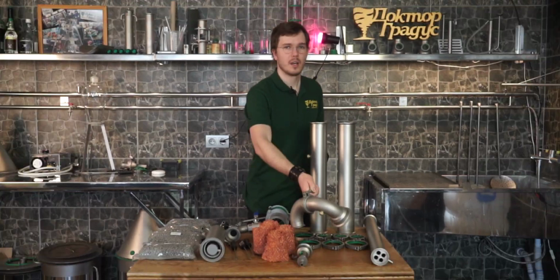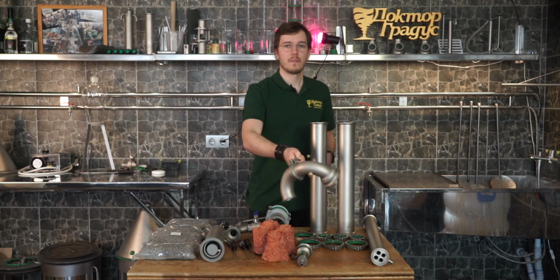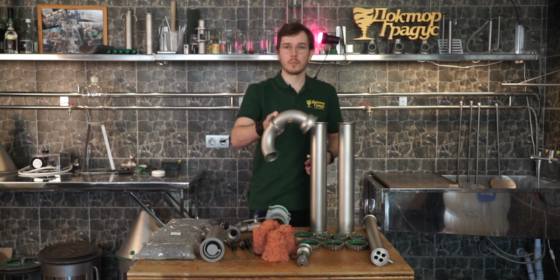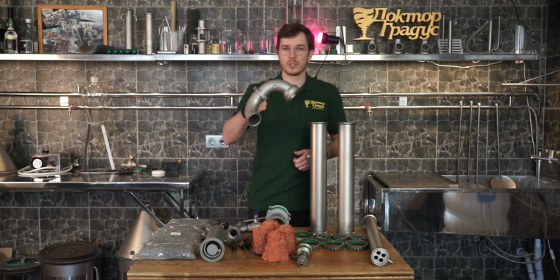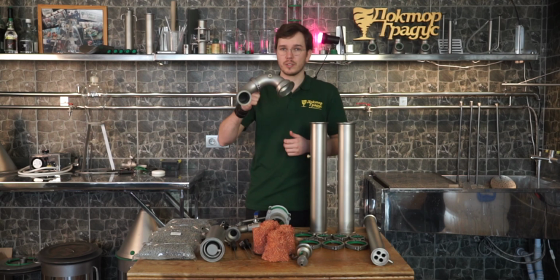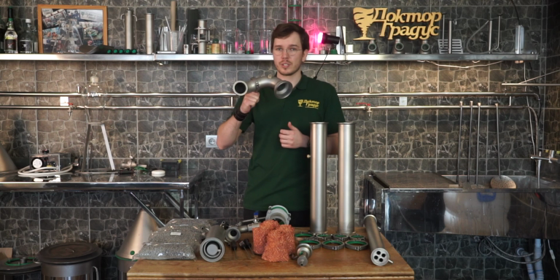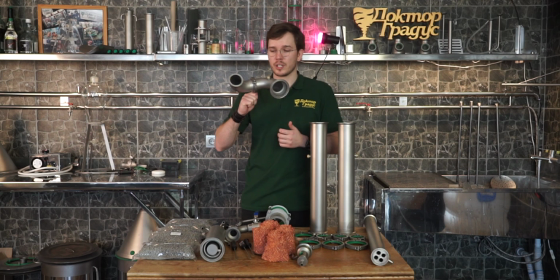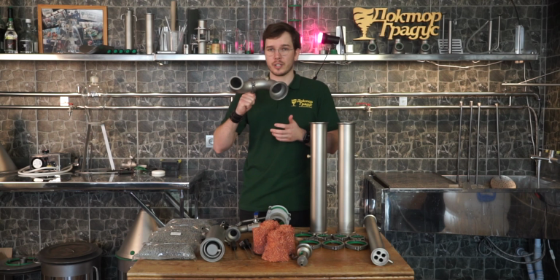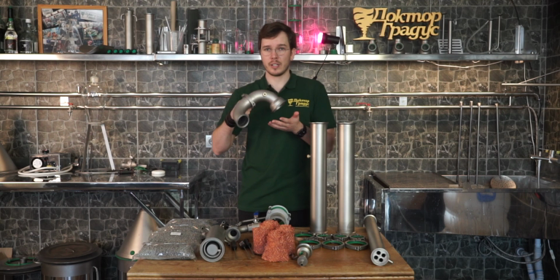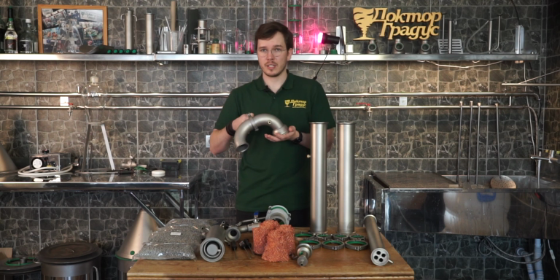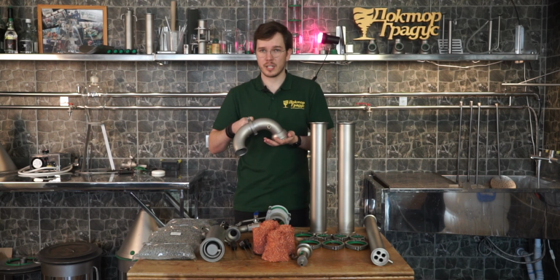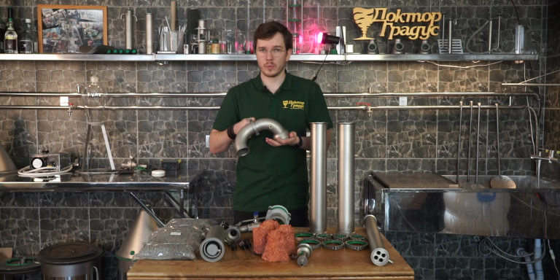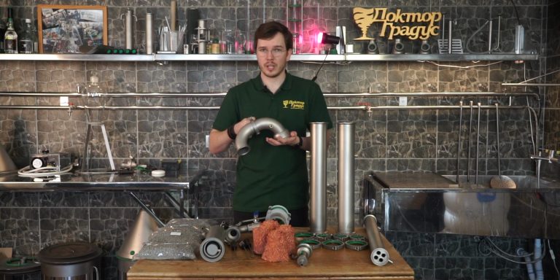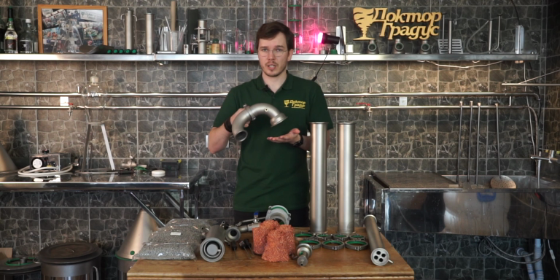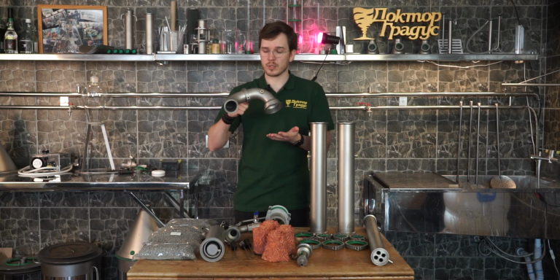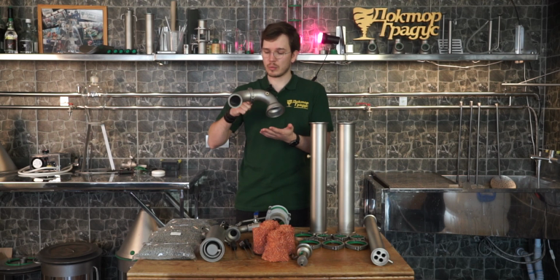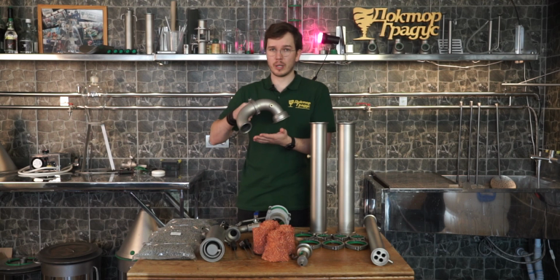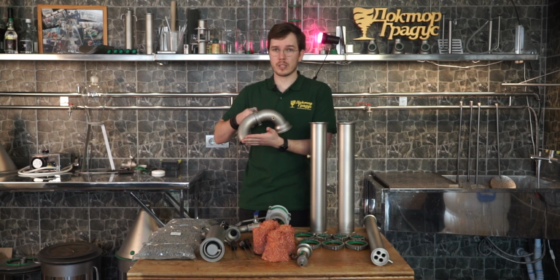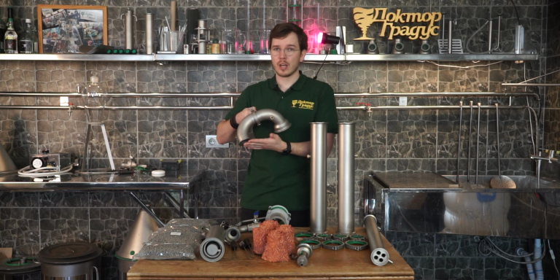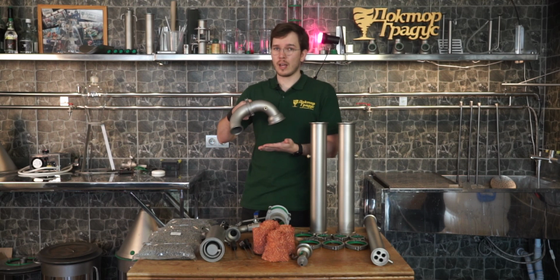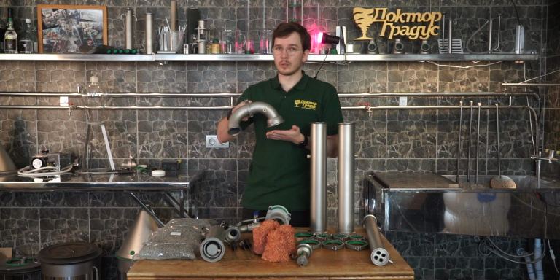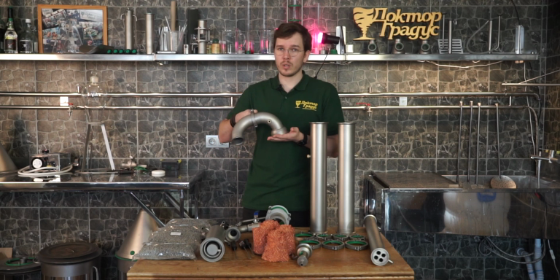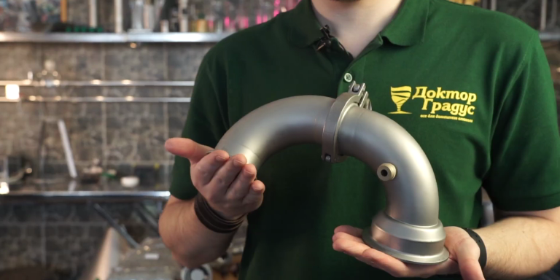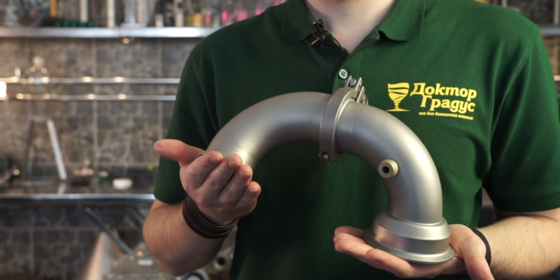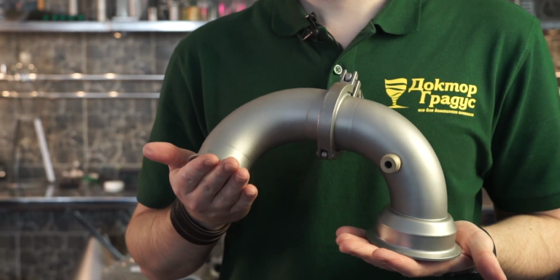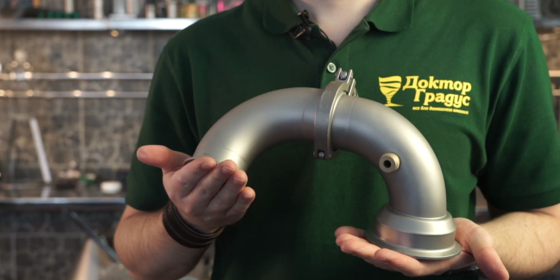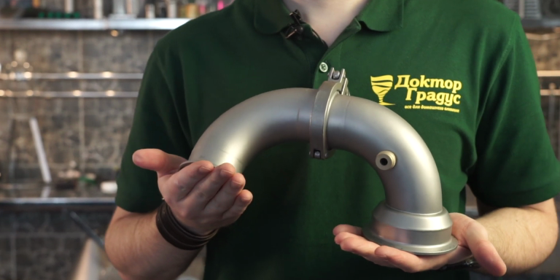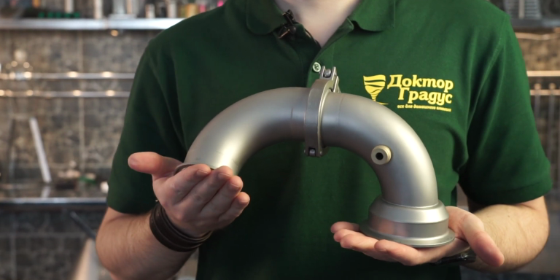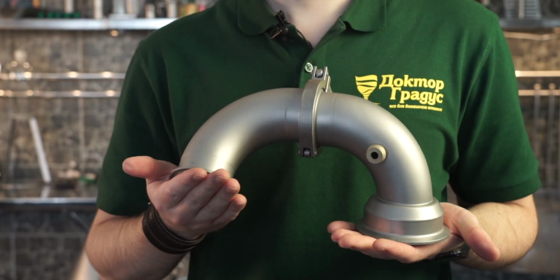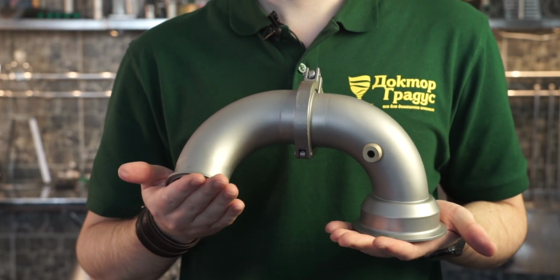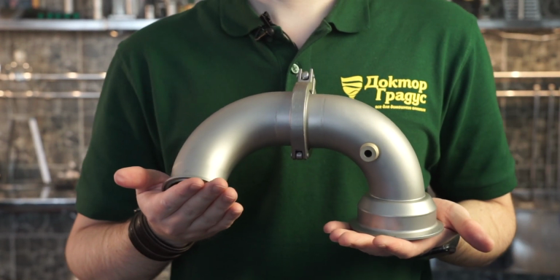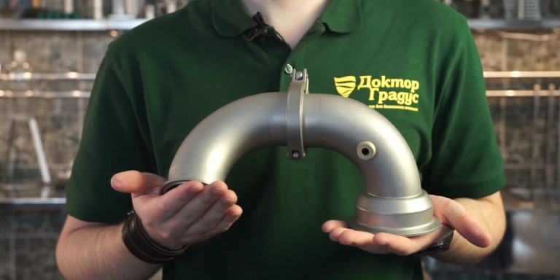For pot still distillation, in this kit there come two bands, and one of them has a universal thermometer port.